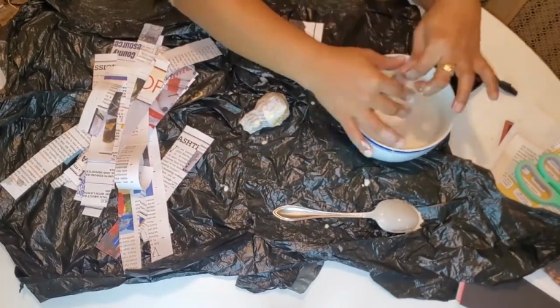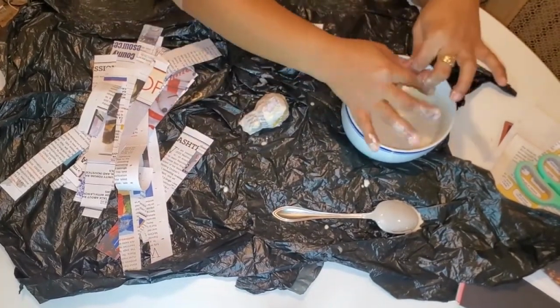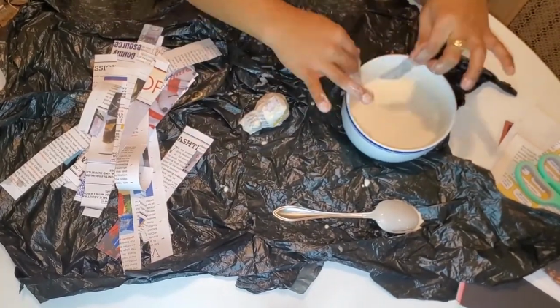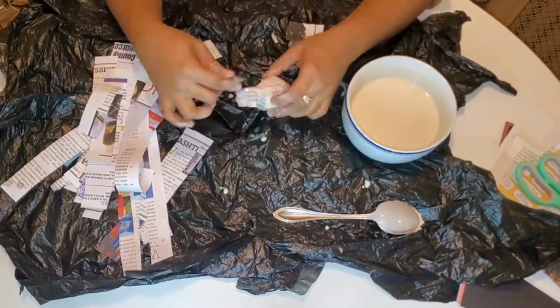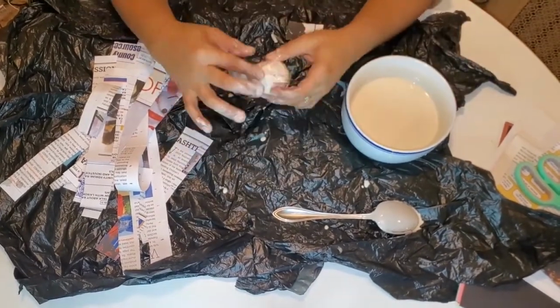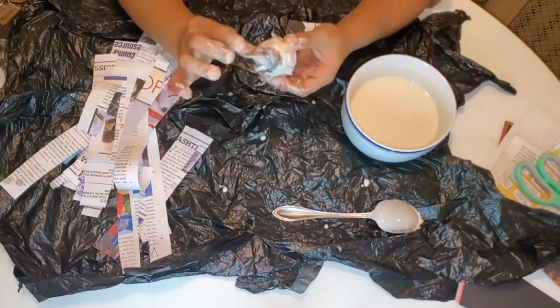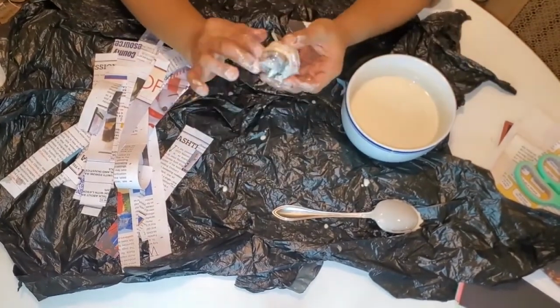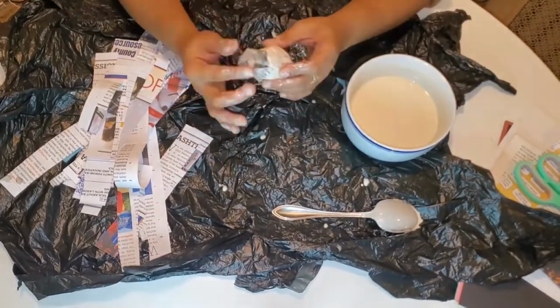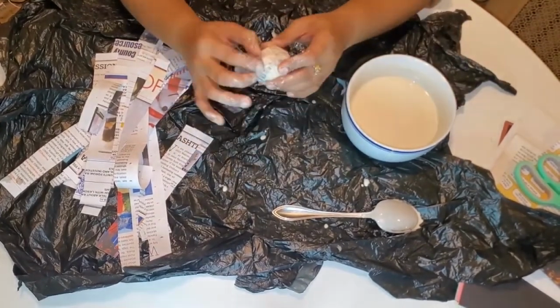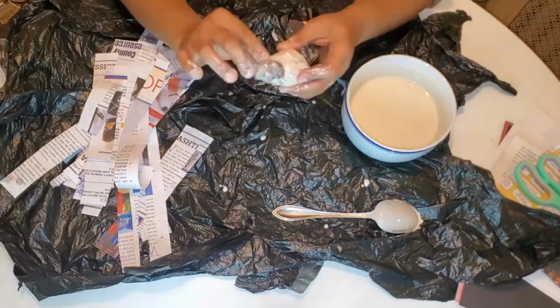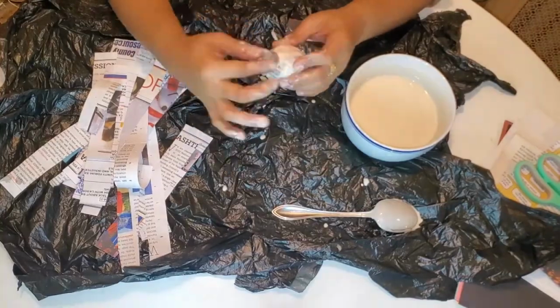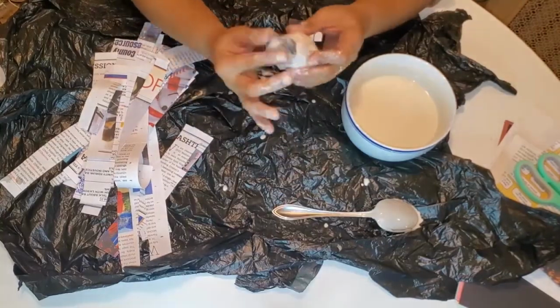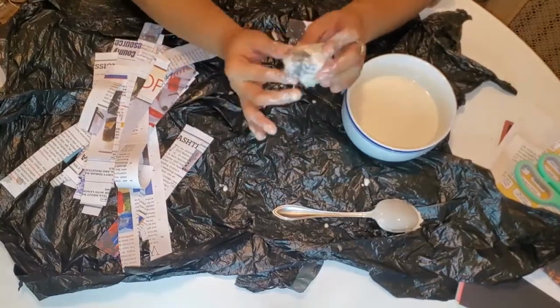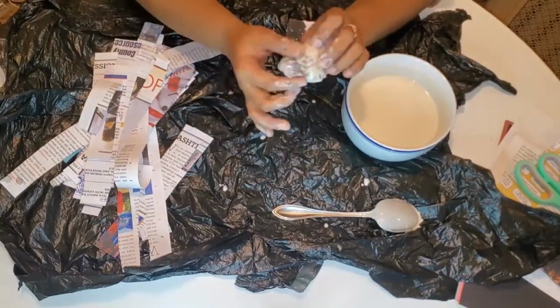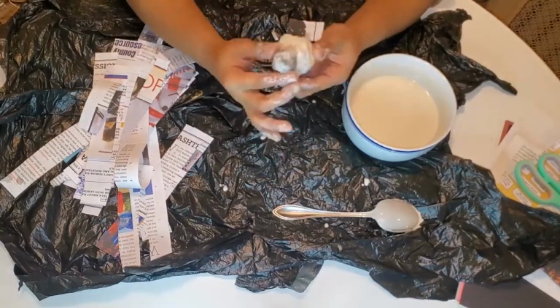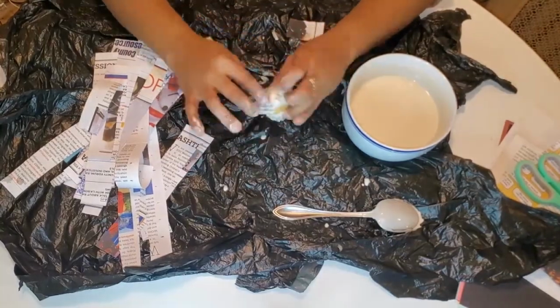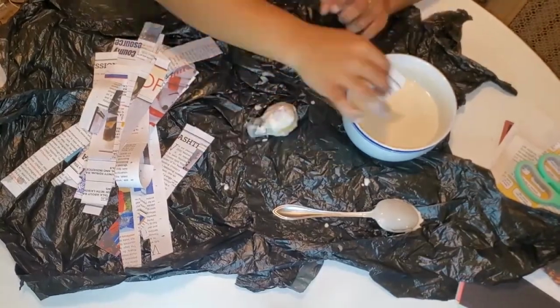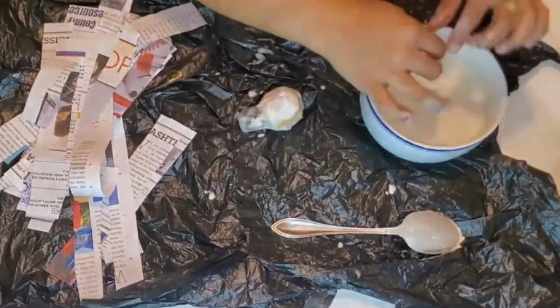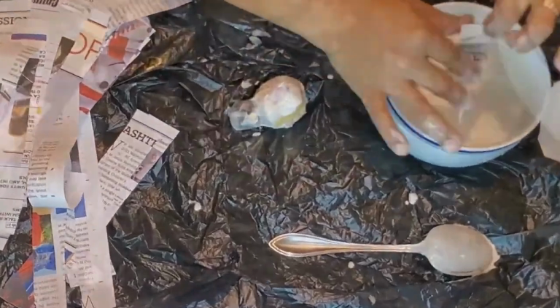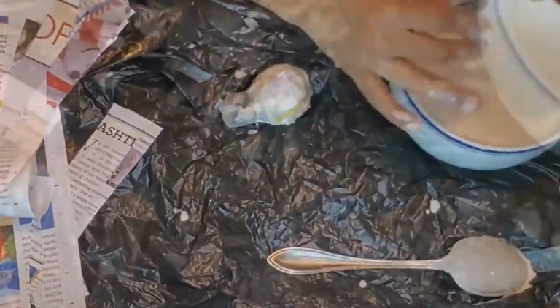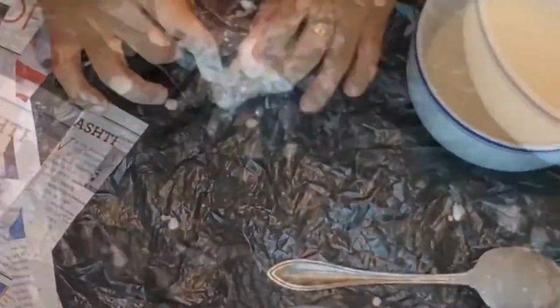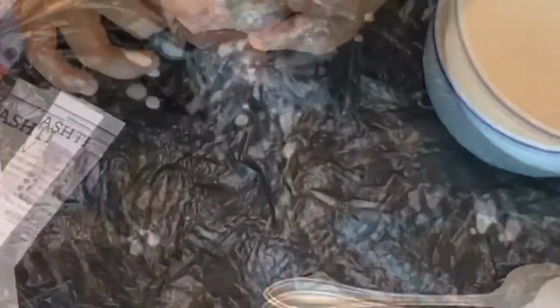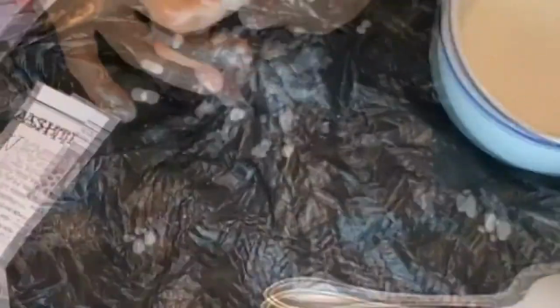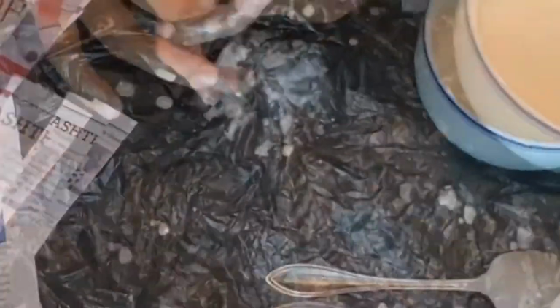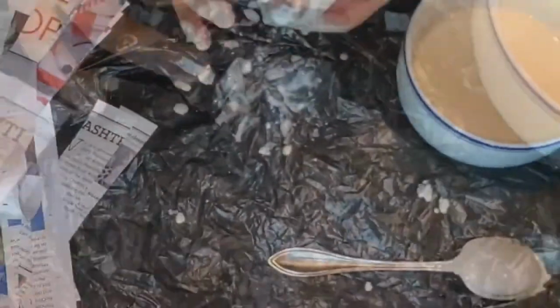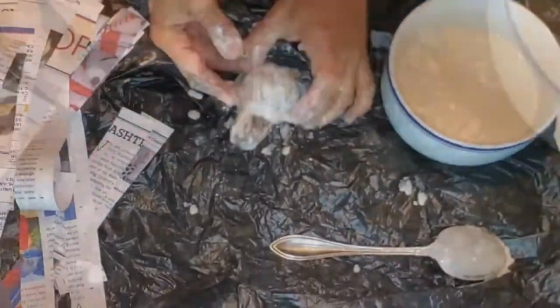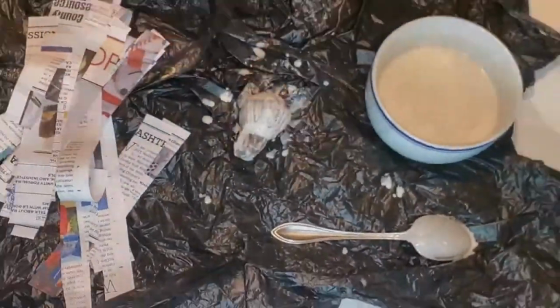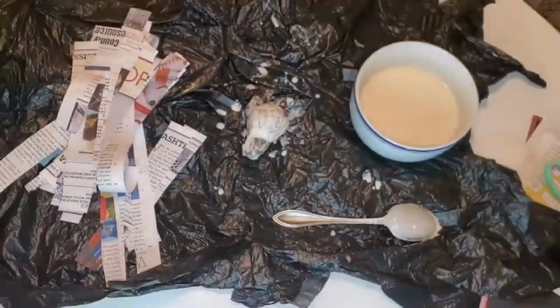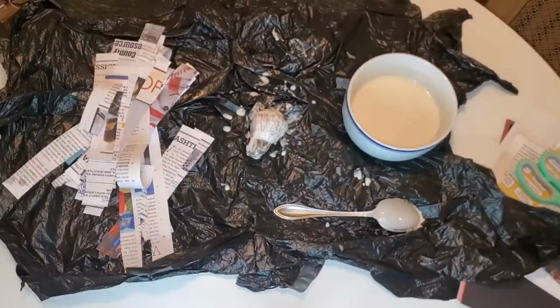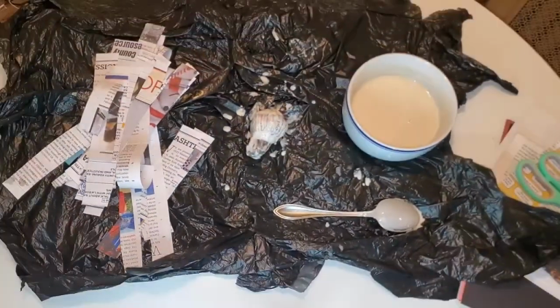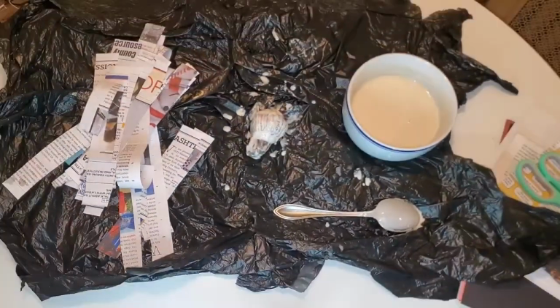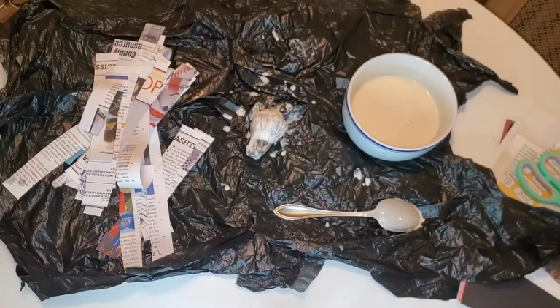Make sure that you cover the body completely with a couple of layers. Paper mache can take up to a day to dry, so make sure it's completely dry before you move on to the next step.